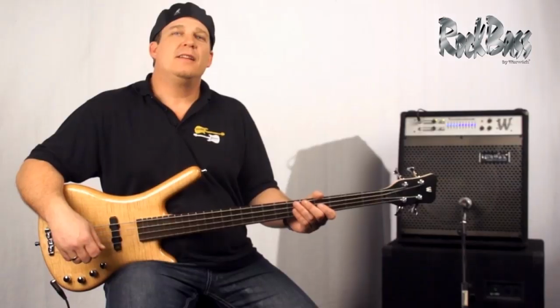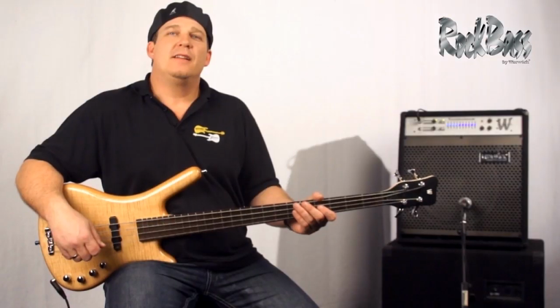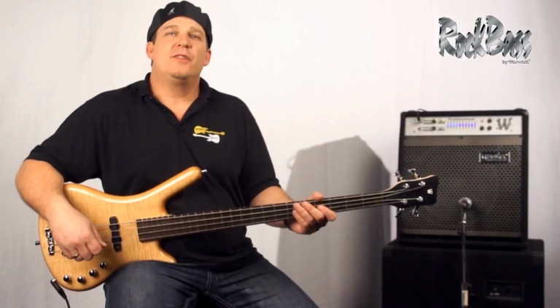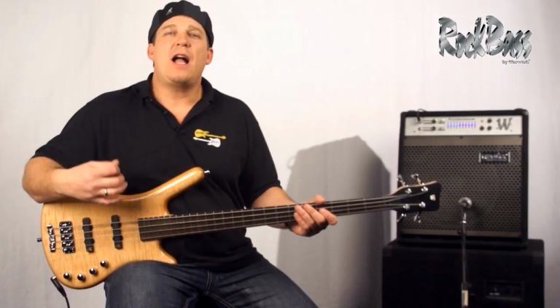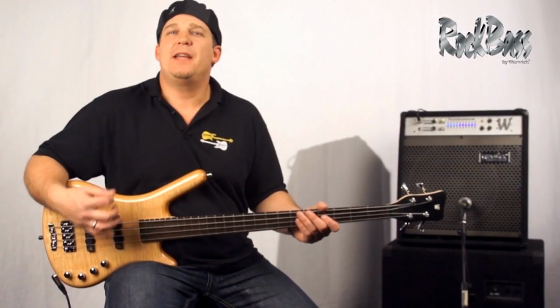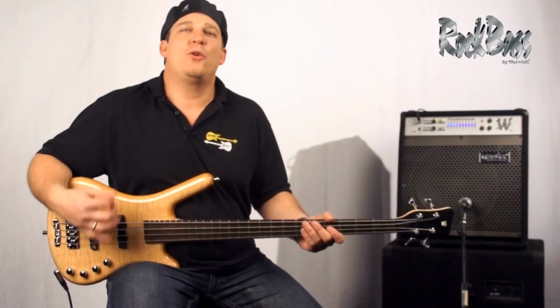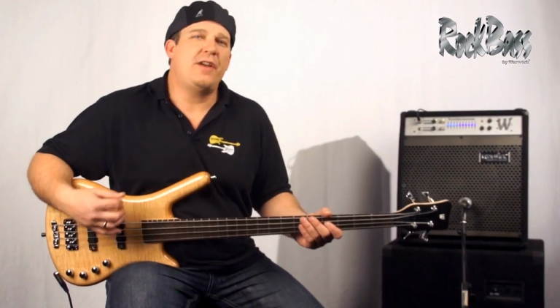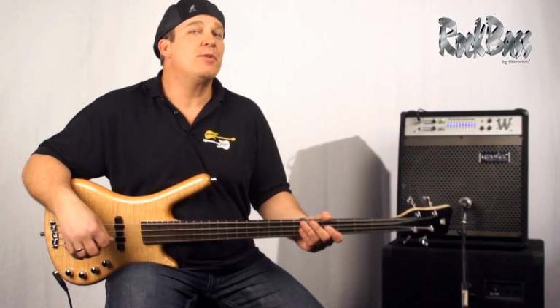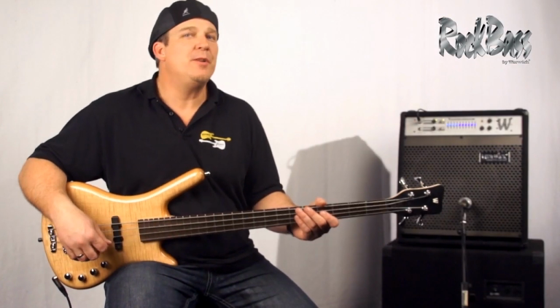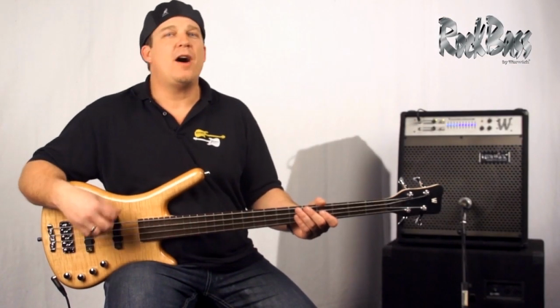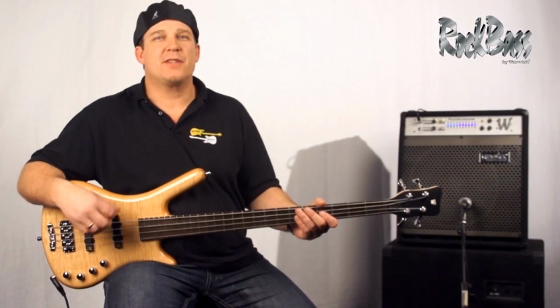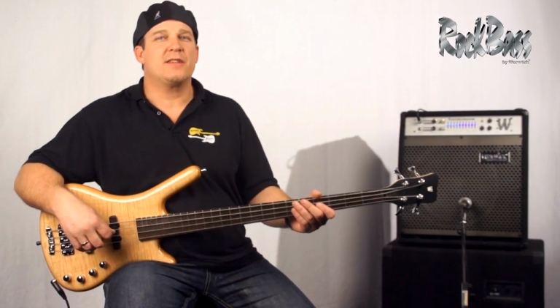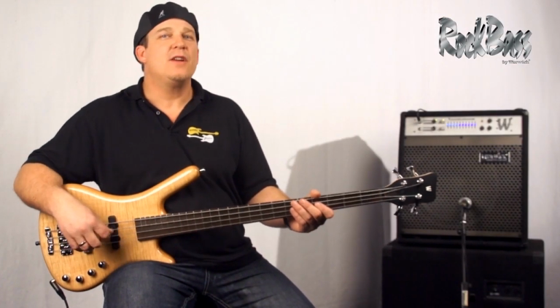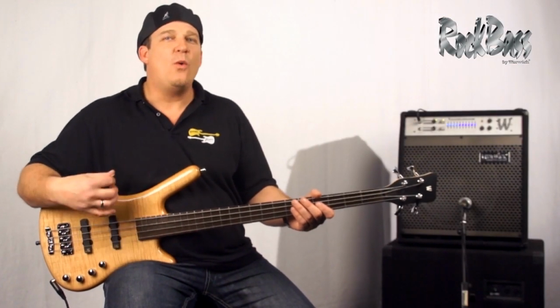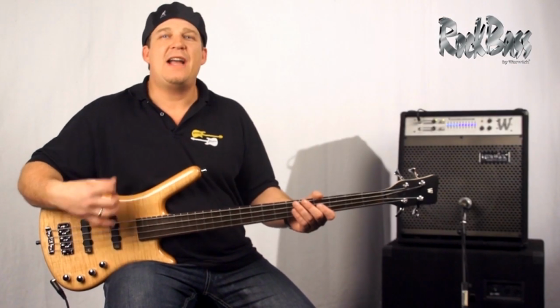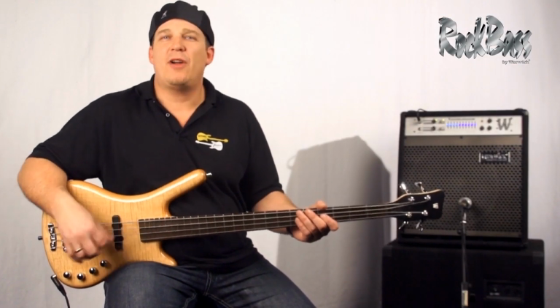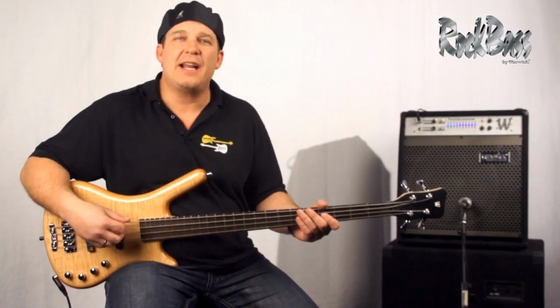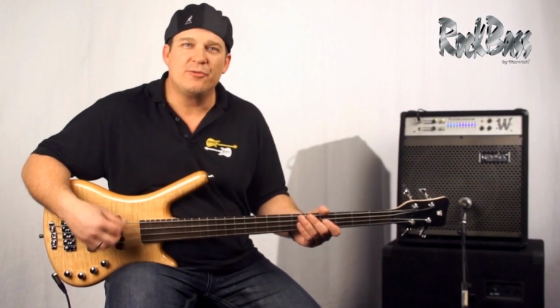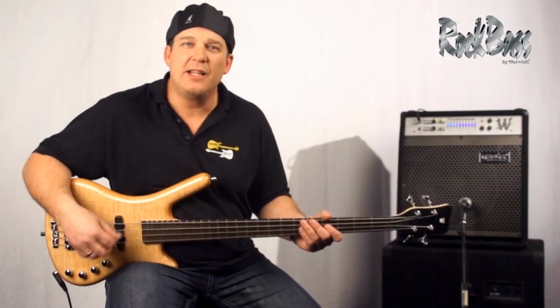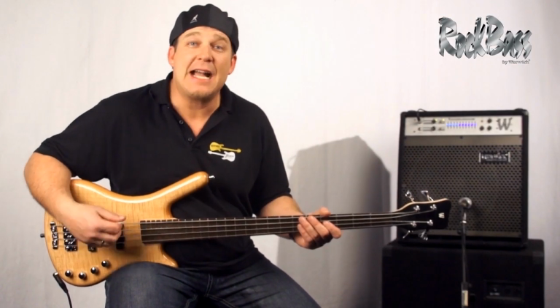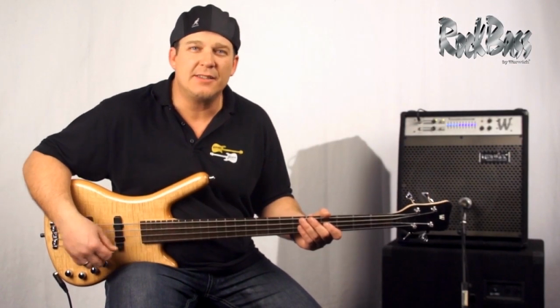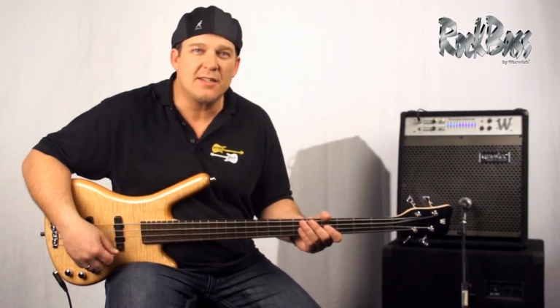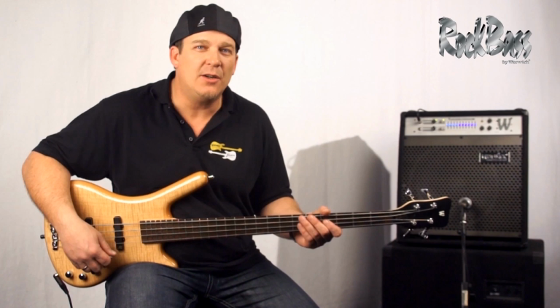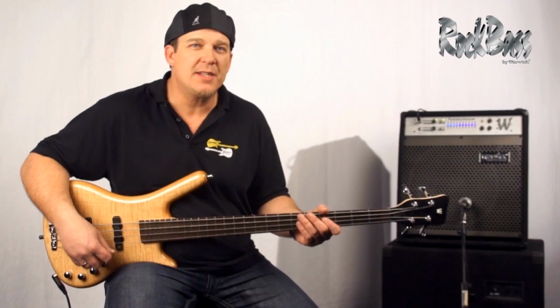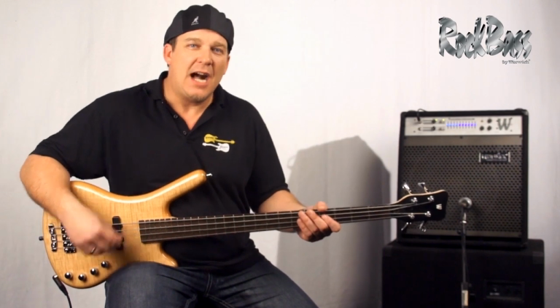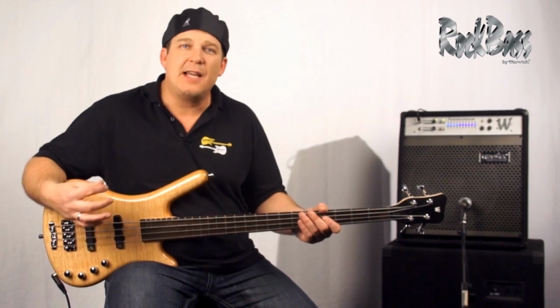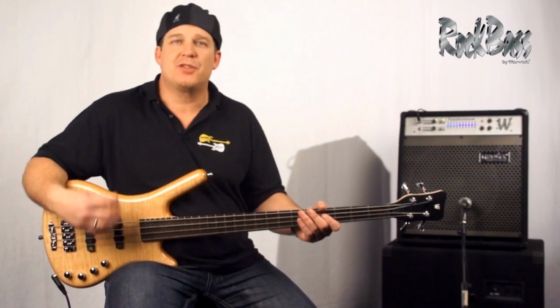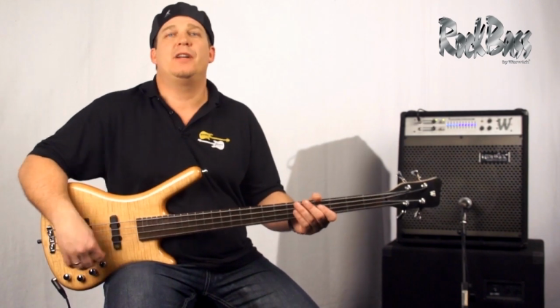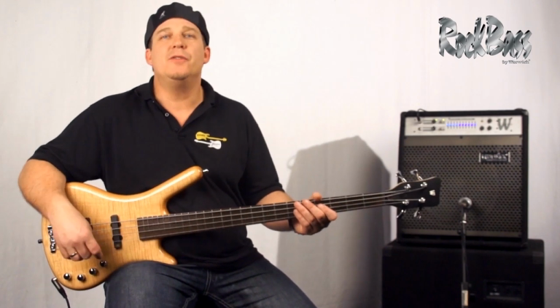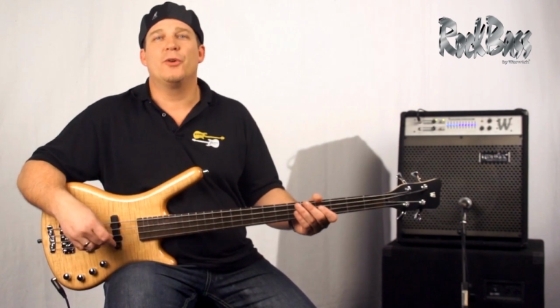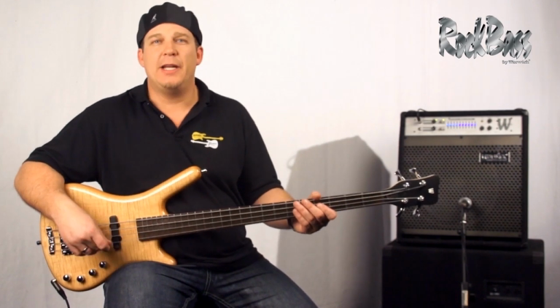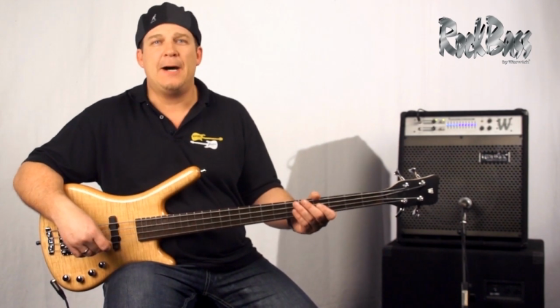The Rock Bass Corvette Premium offers us a wide variety of really excellent tones. I'll demonstrate a few for you now.